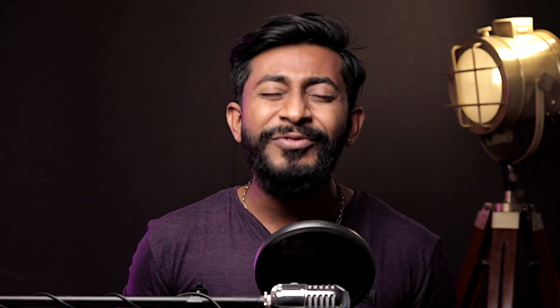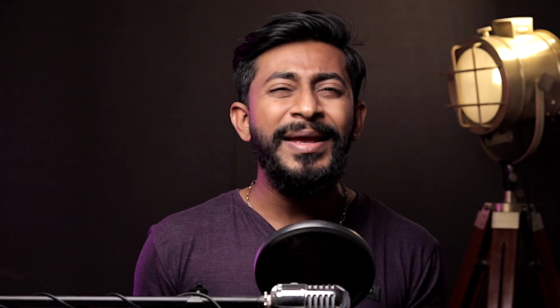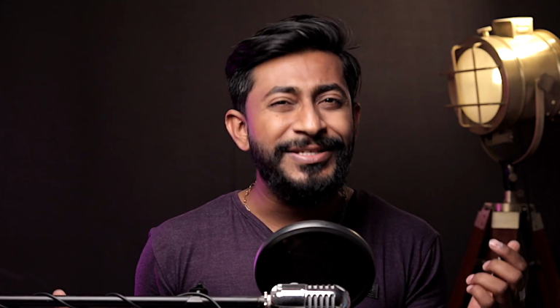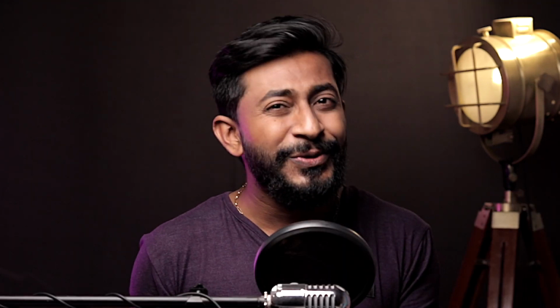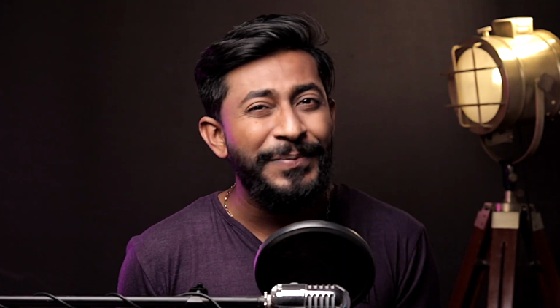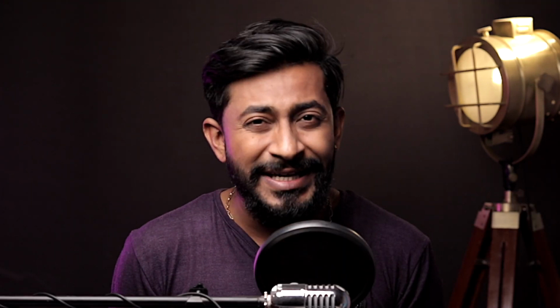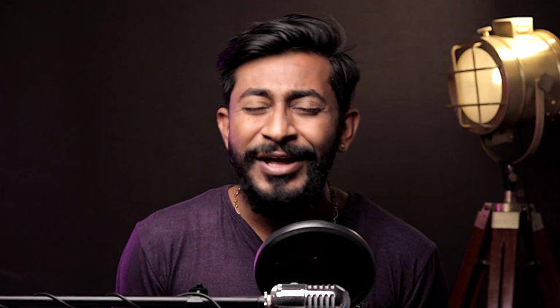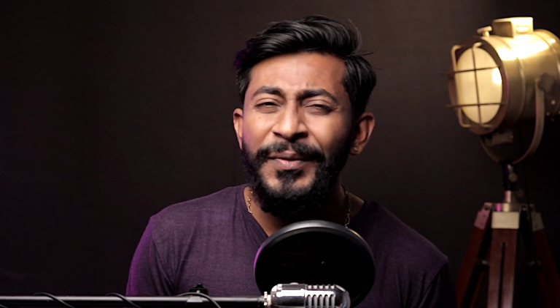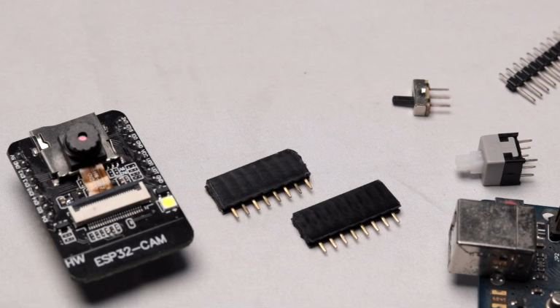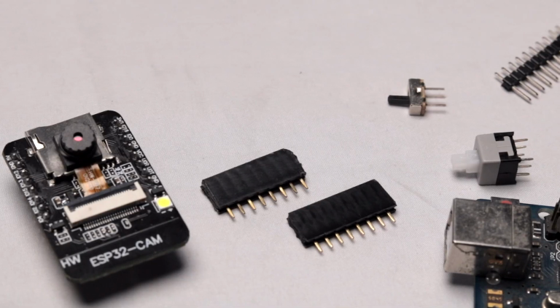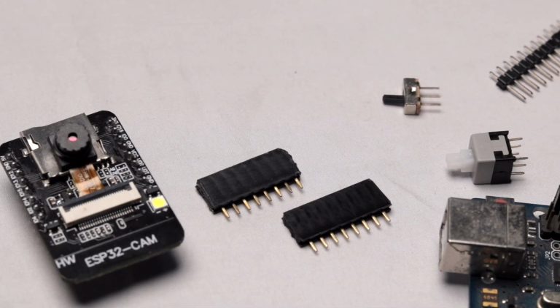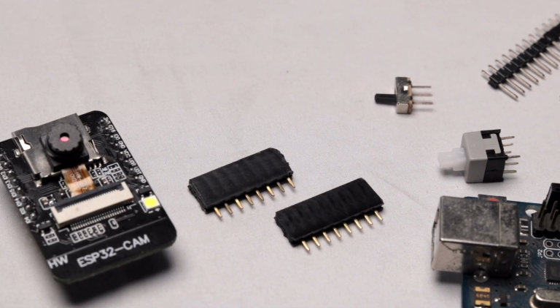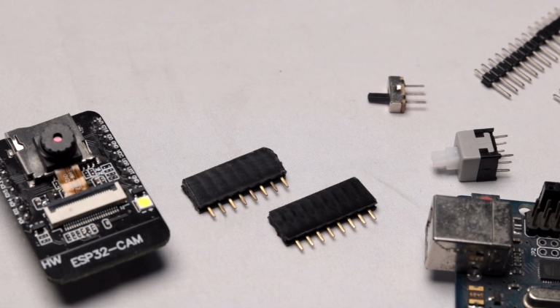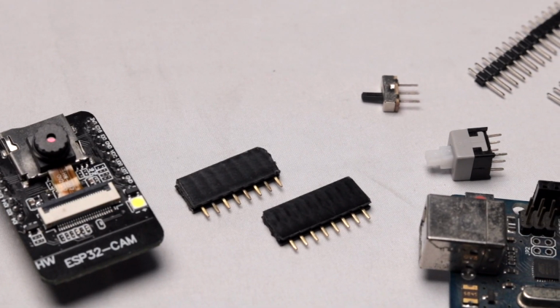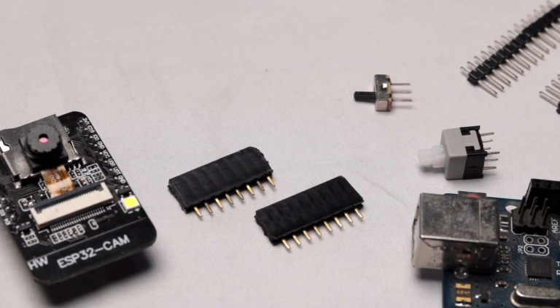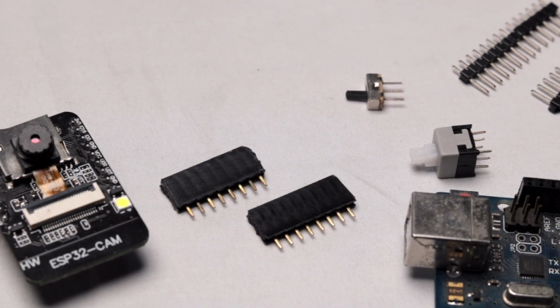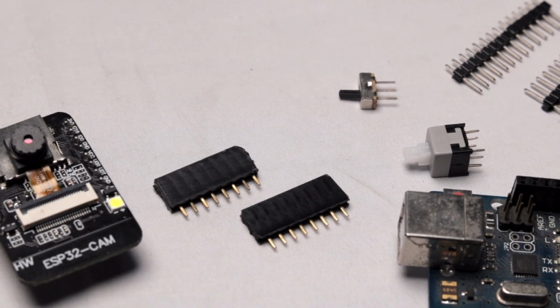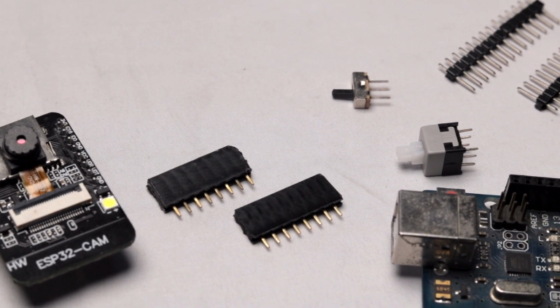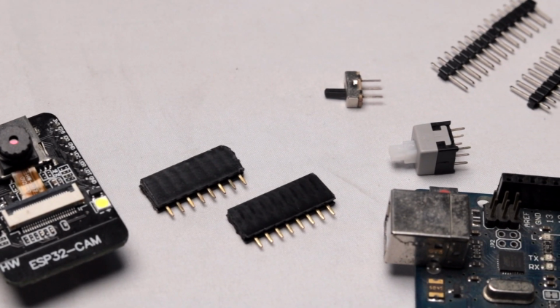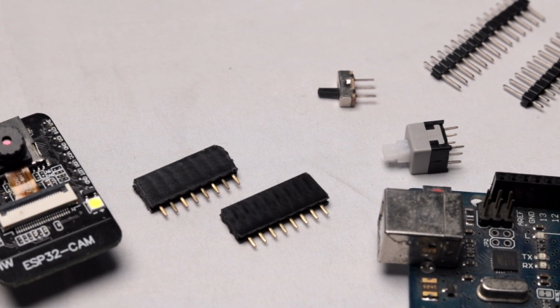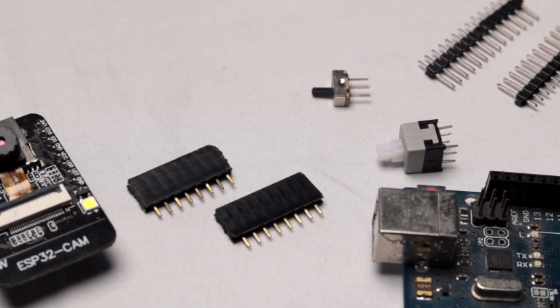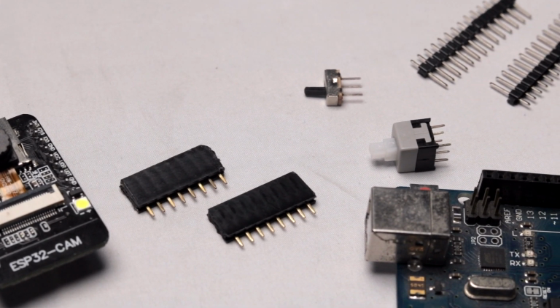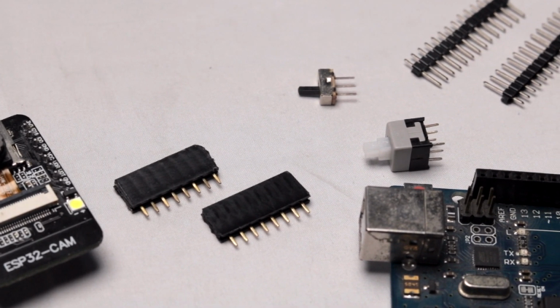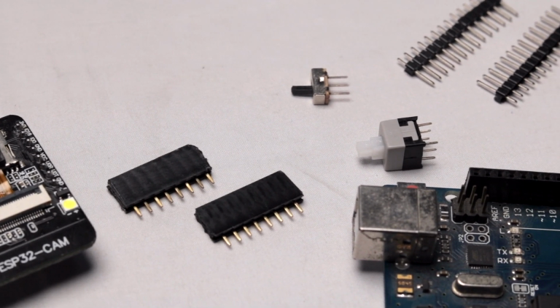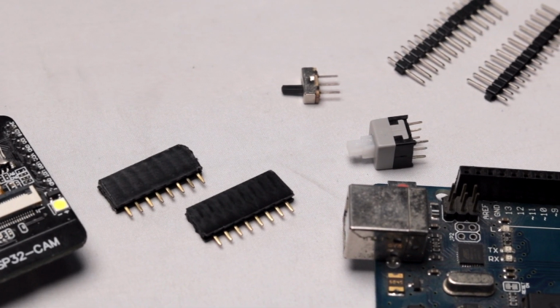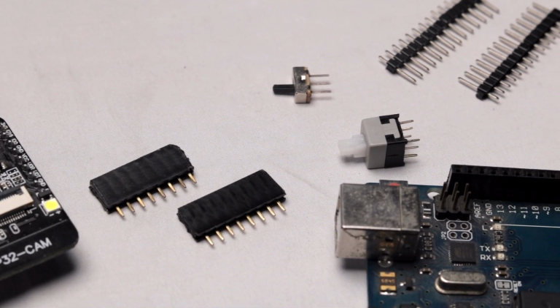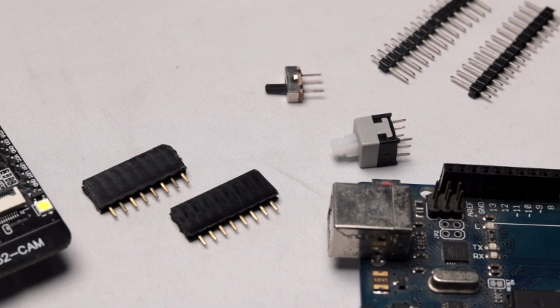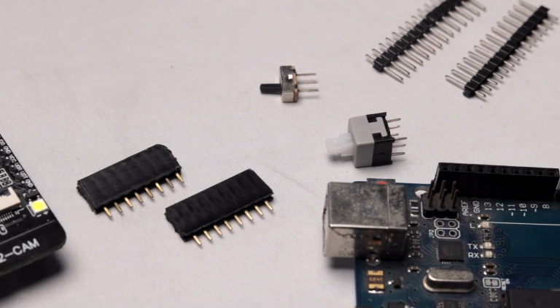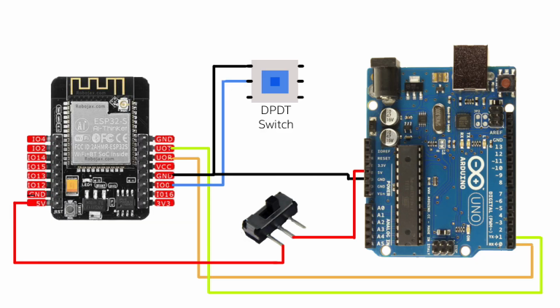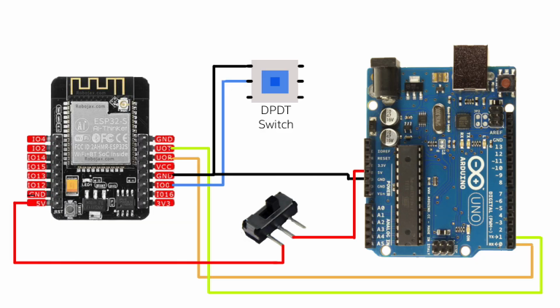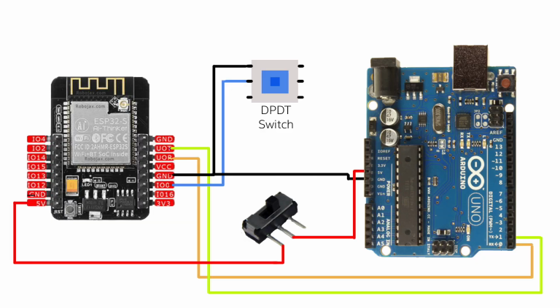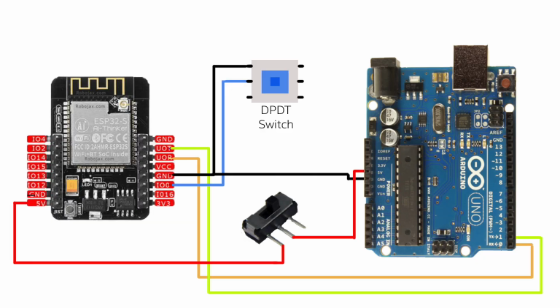So for making this shield, you'll require all these components. After getting all the components, you have to connect them all according to this circuit diagram.